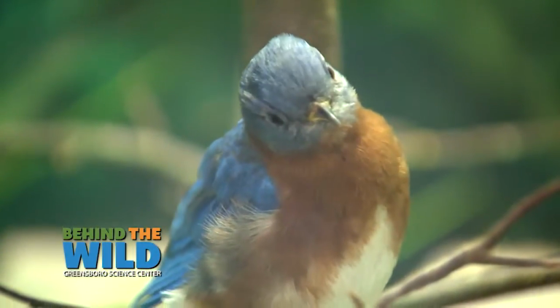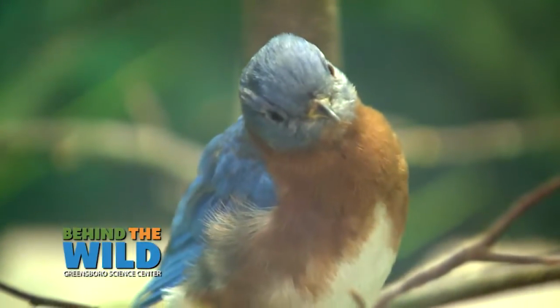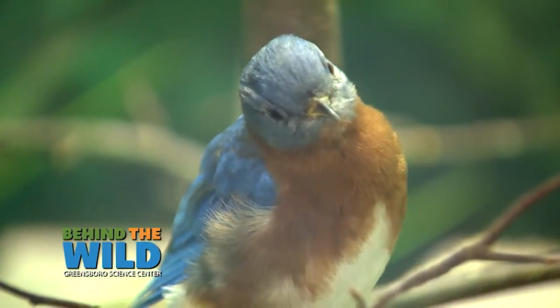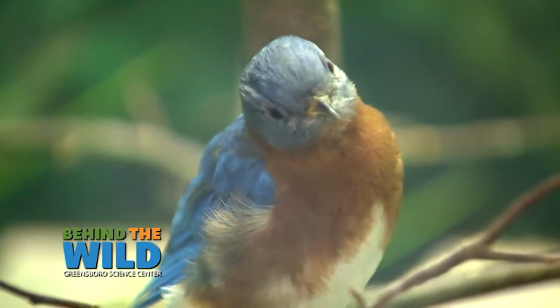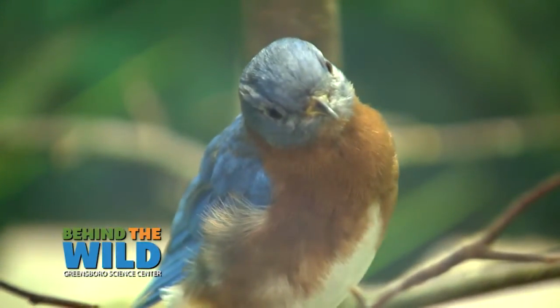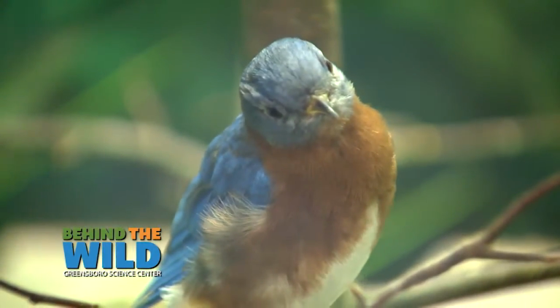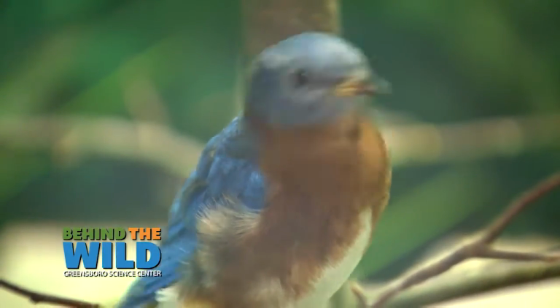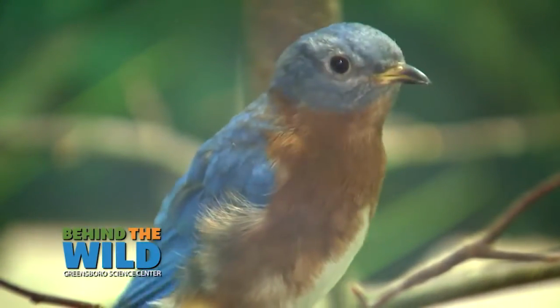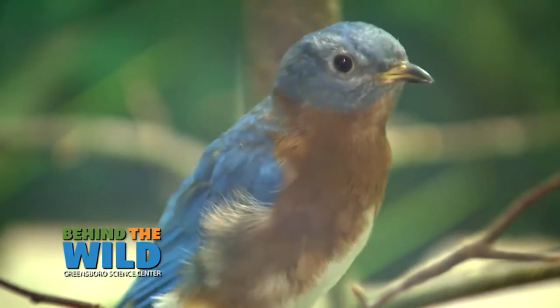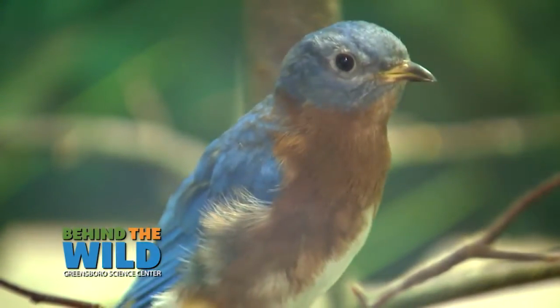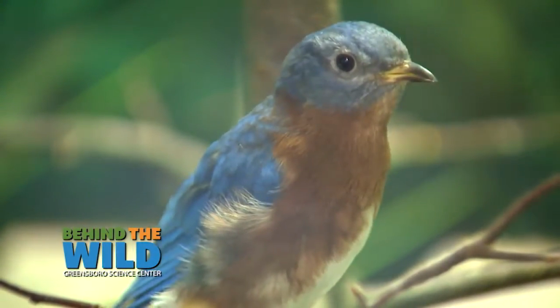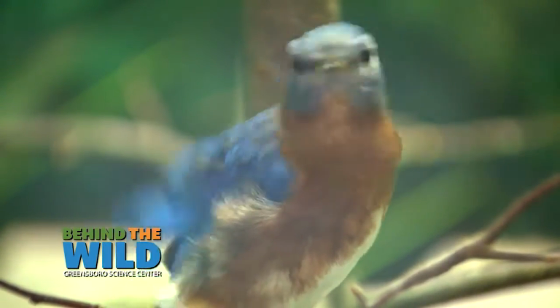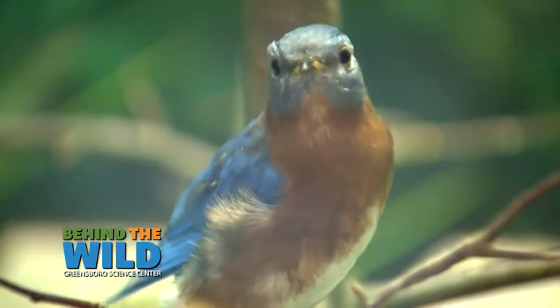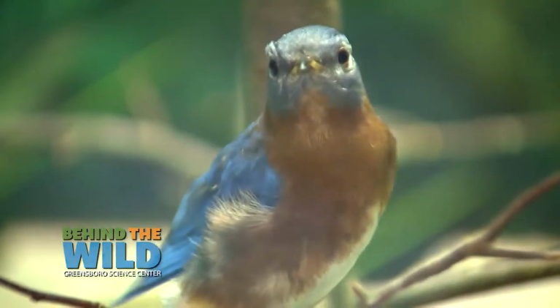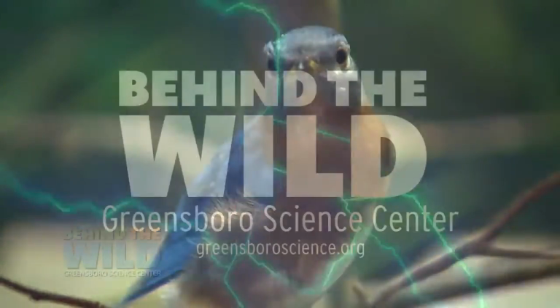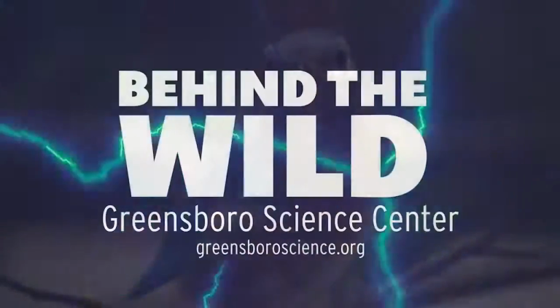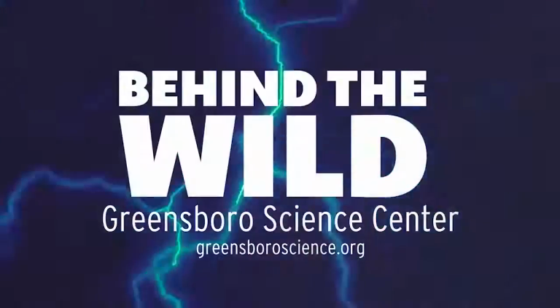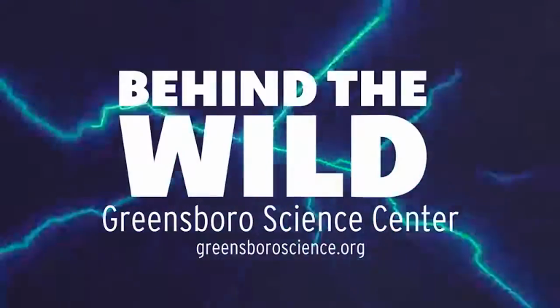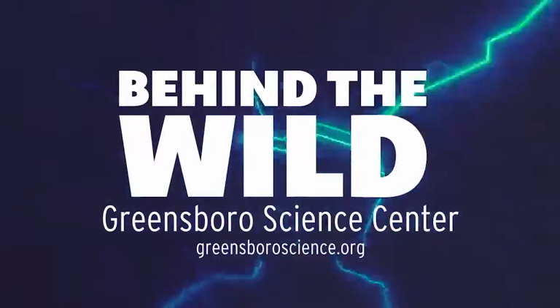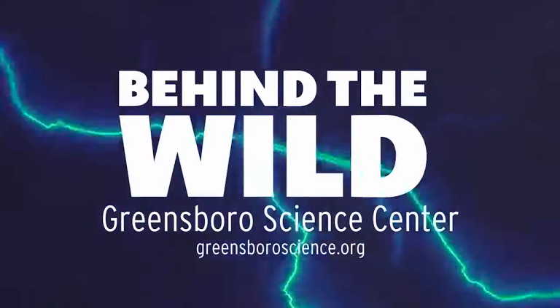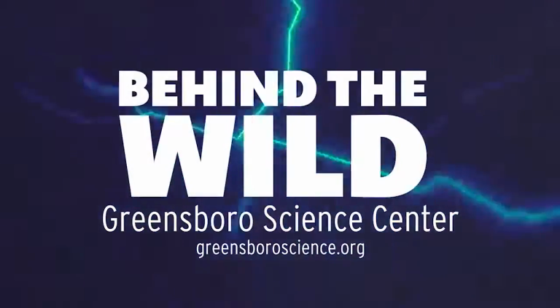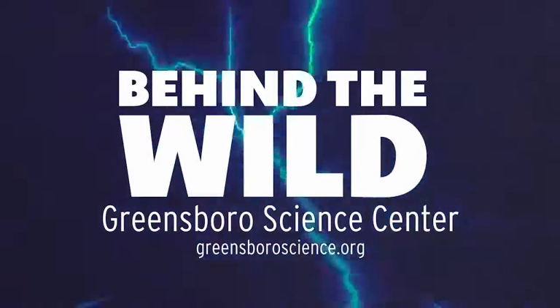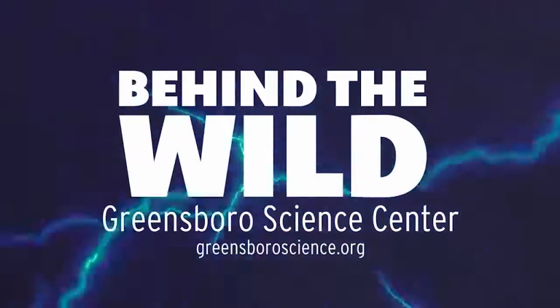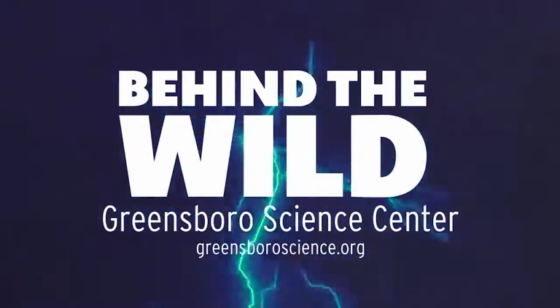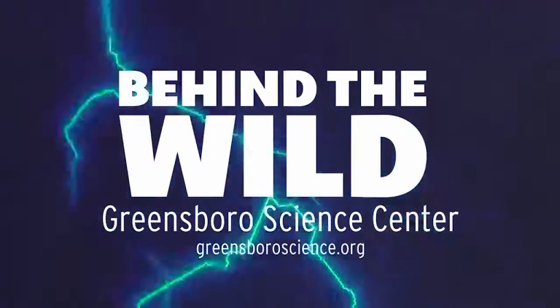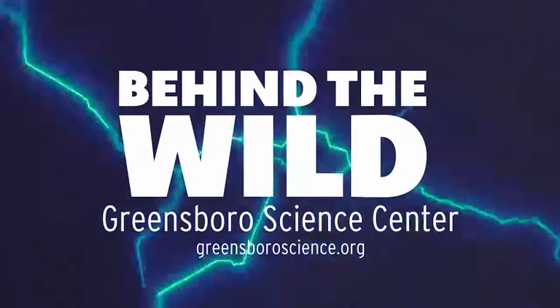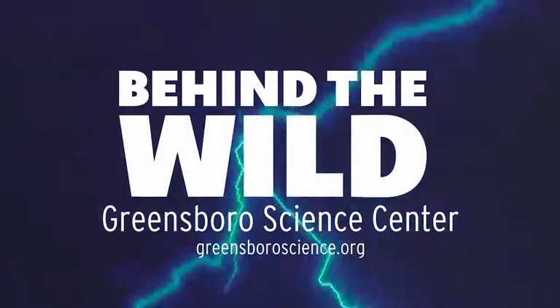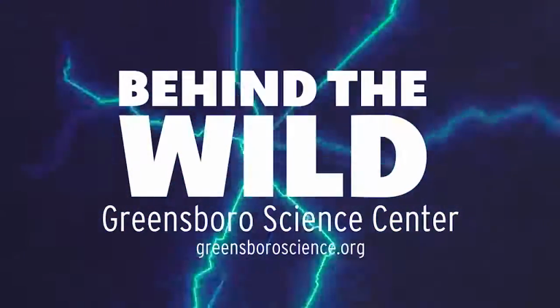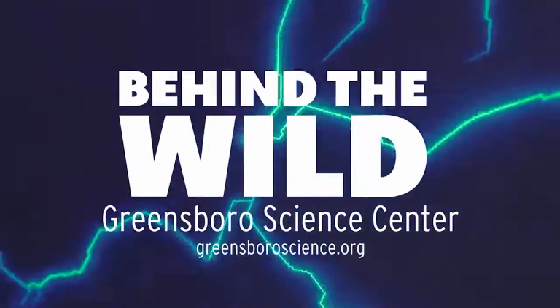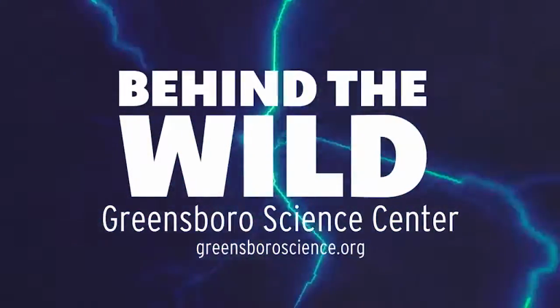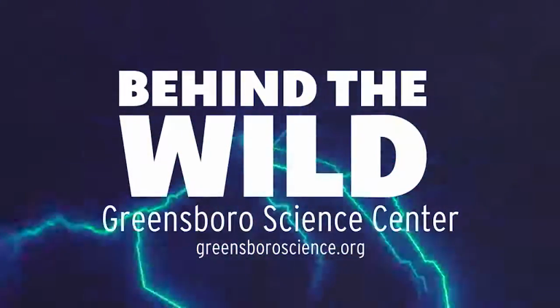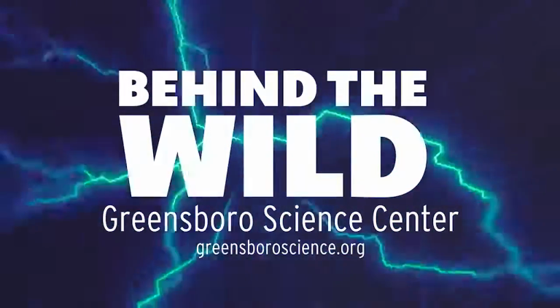And so to ensure that we have them around, we put up these houses. To experience more, go to GreensboroScience.org.